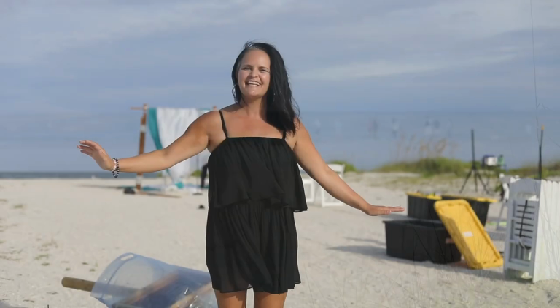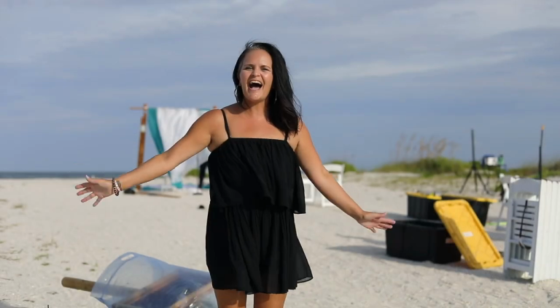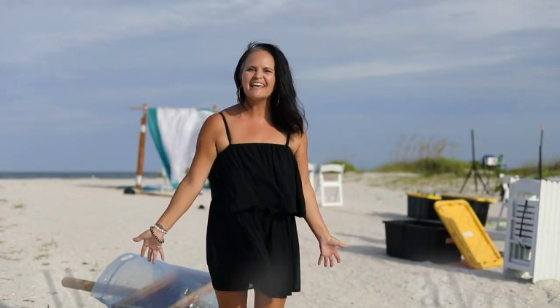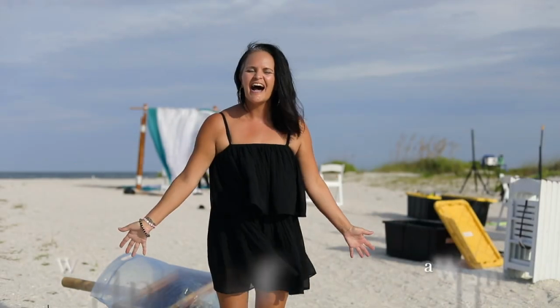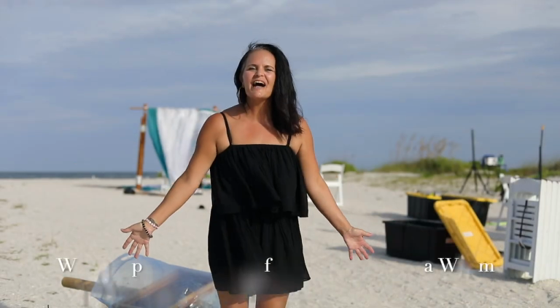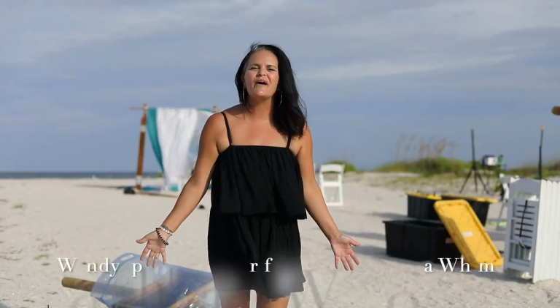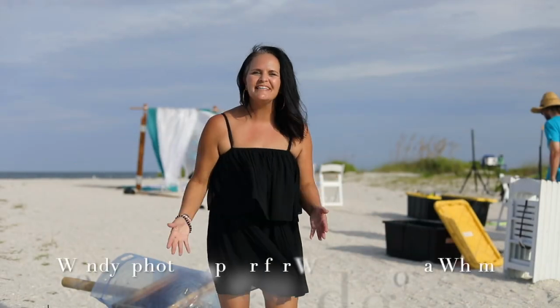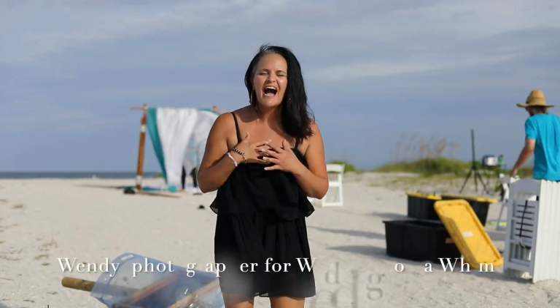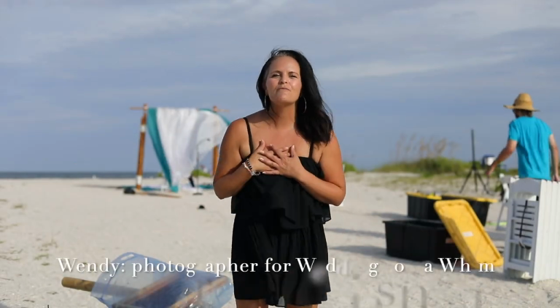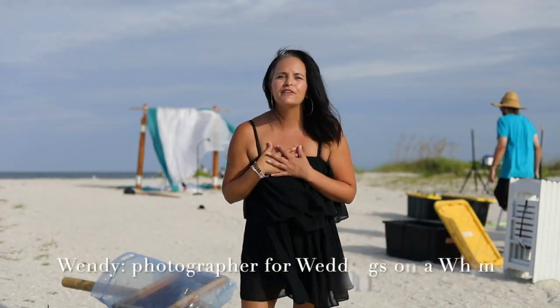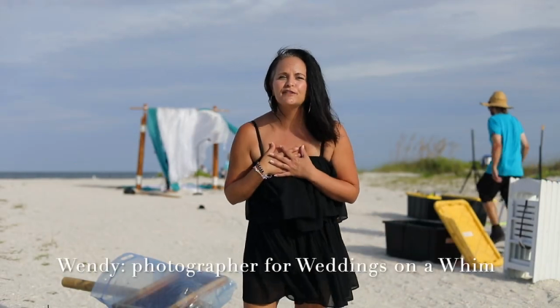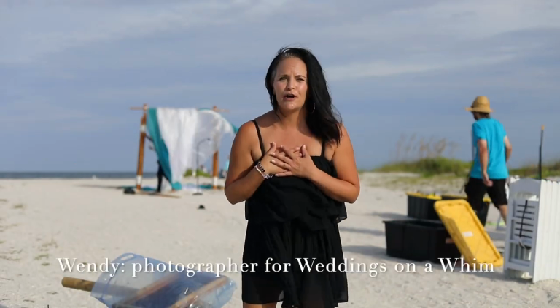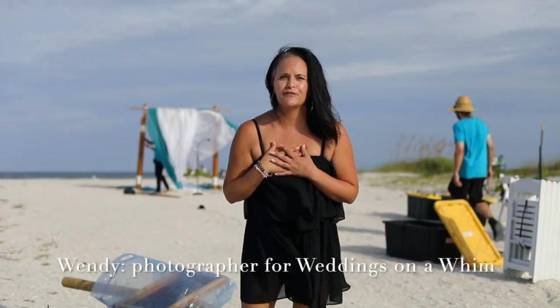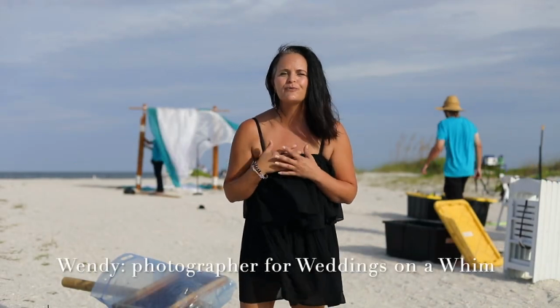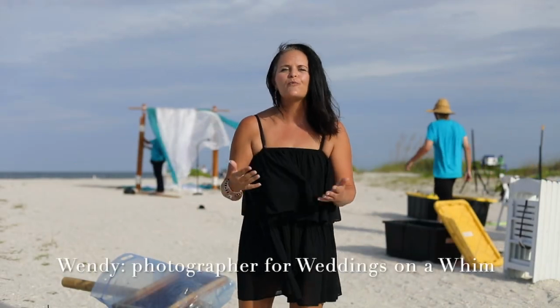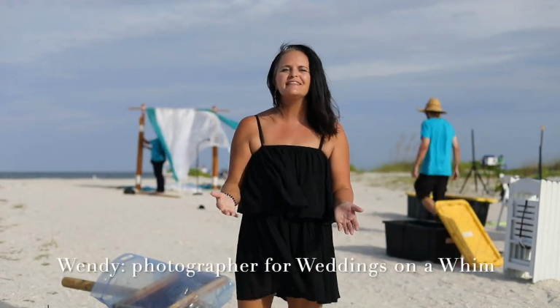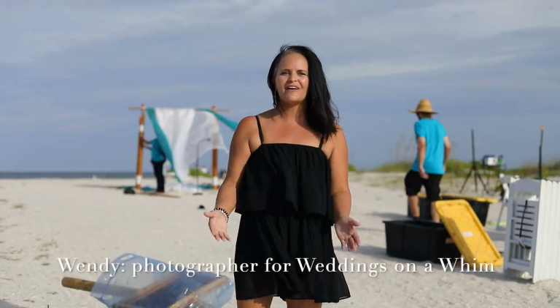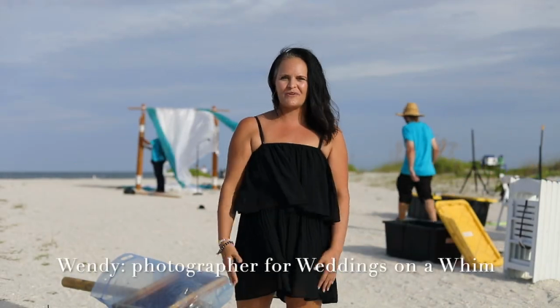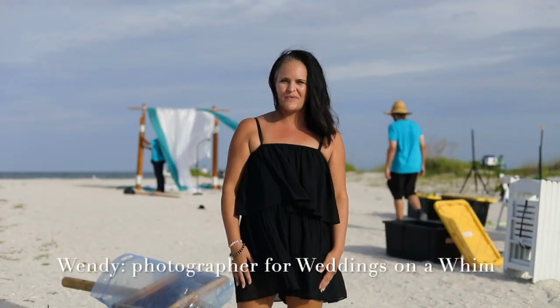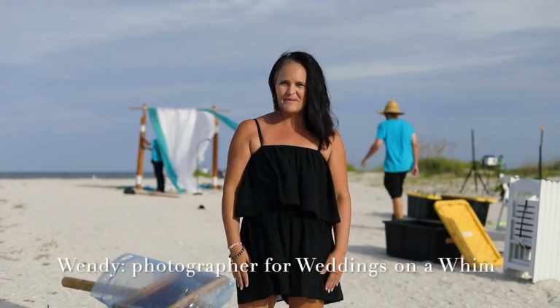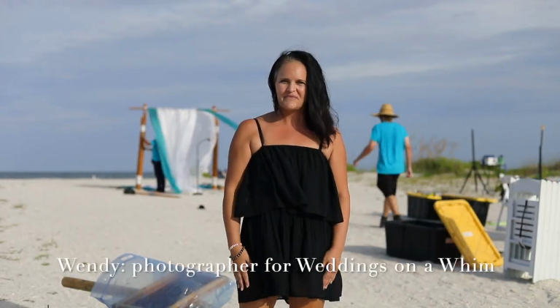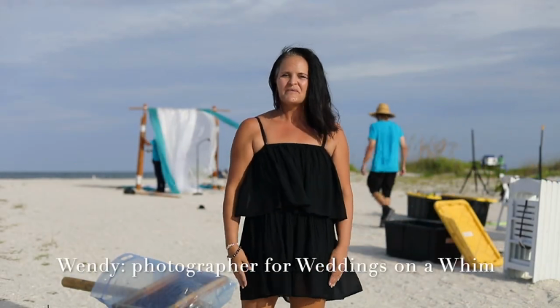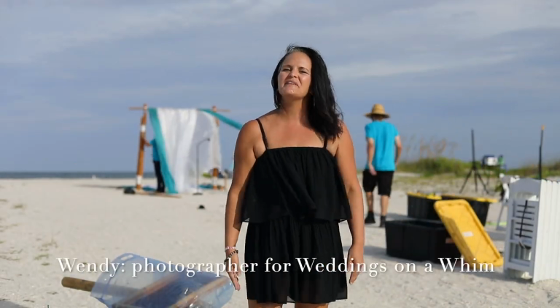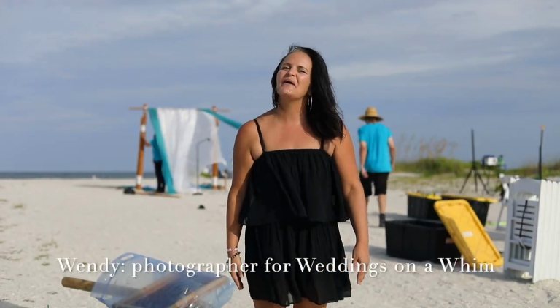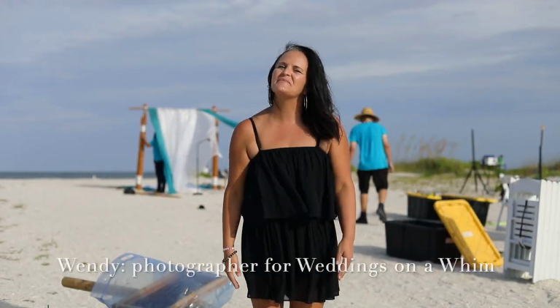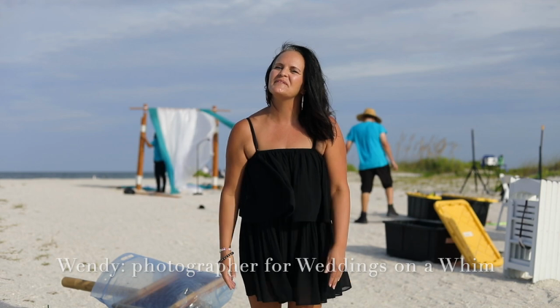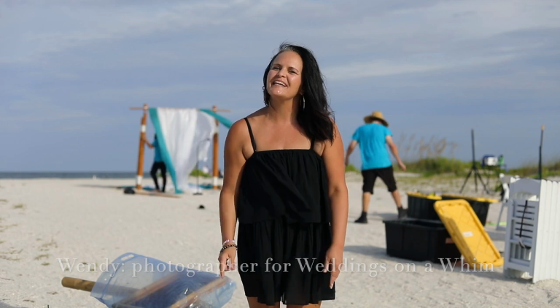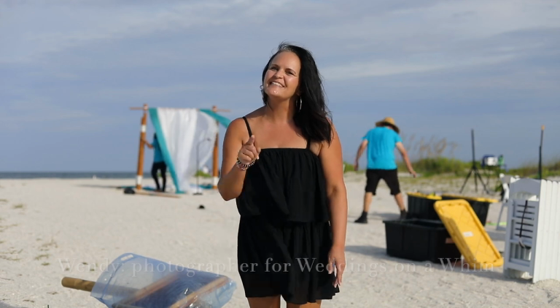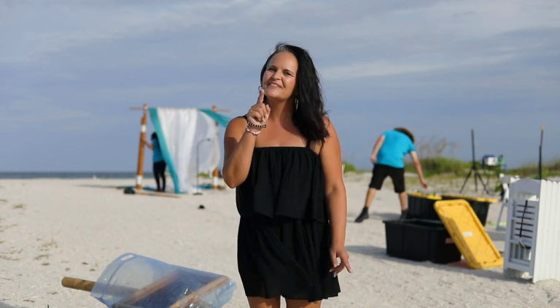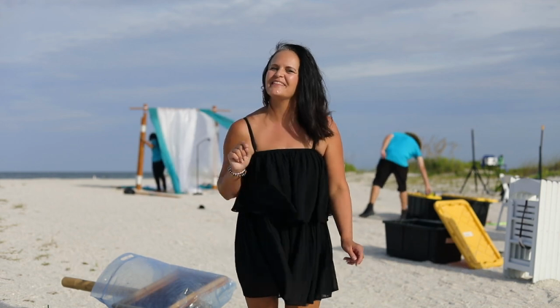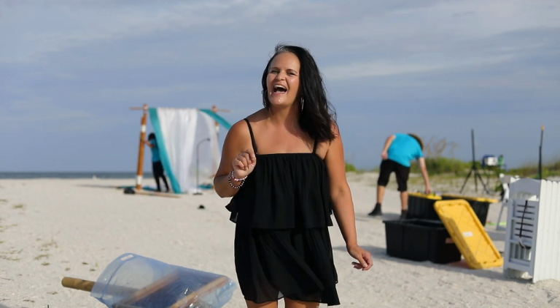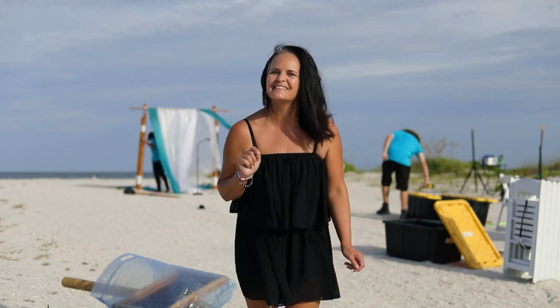Hi, I'm Wendy. I'm one of the photographers with Weddings on a Whim. We're here to help you get hitched without the hassle.